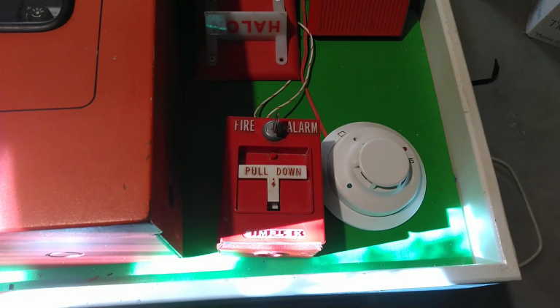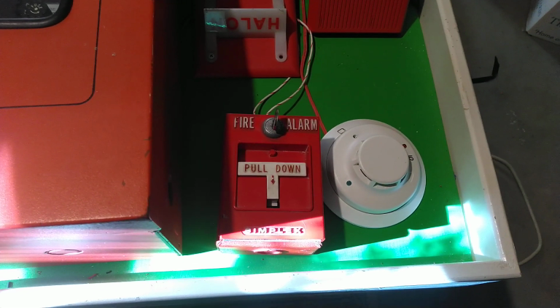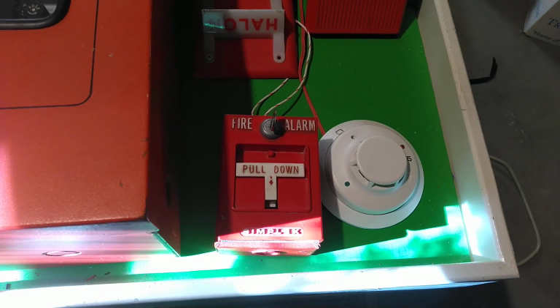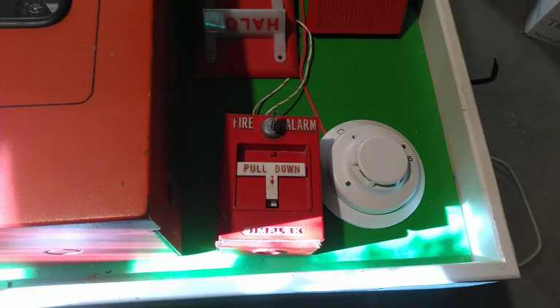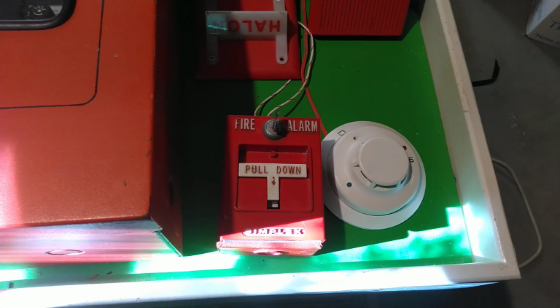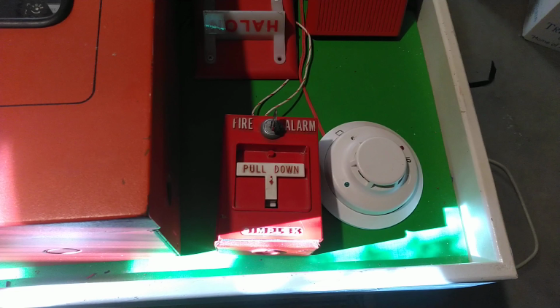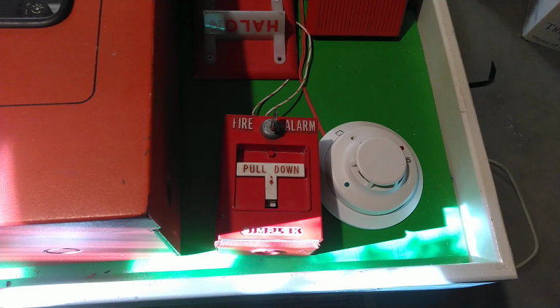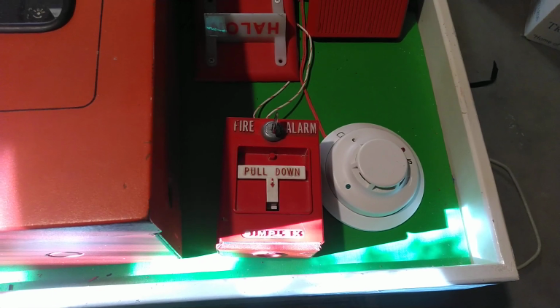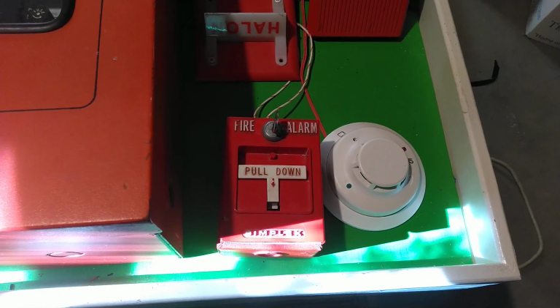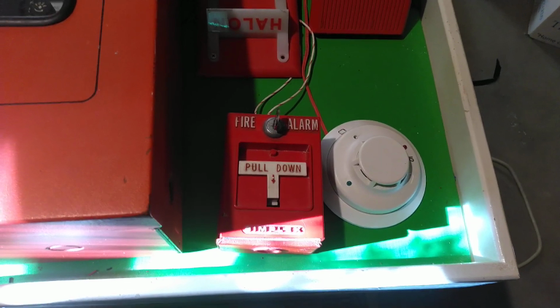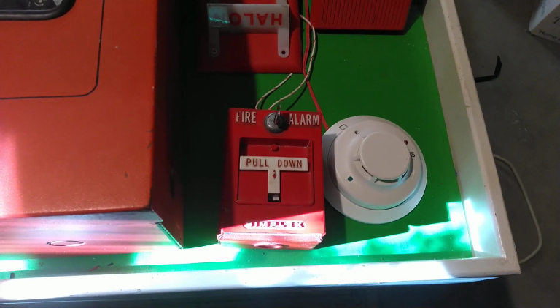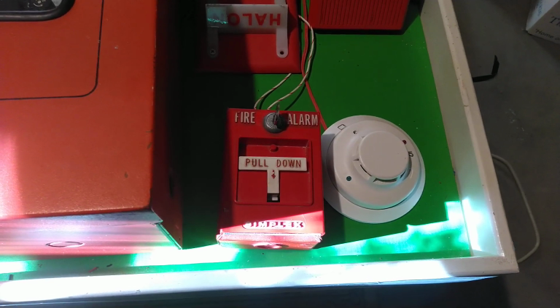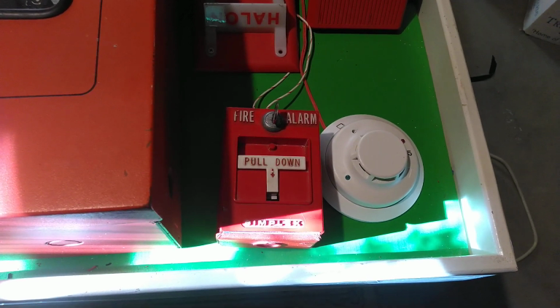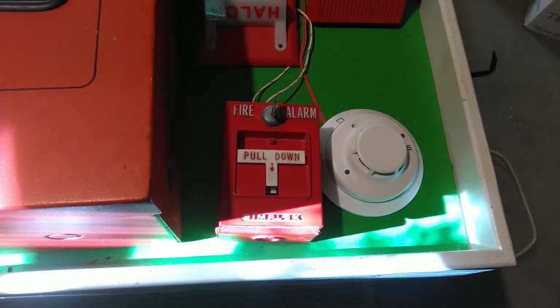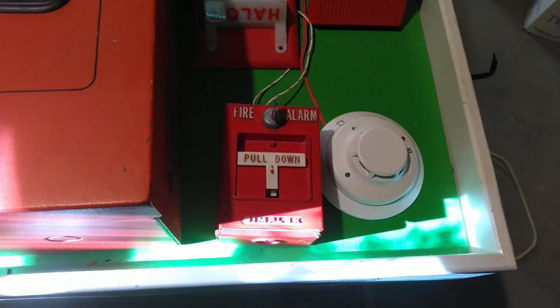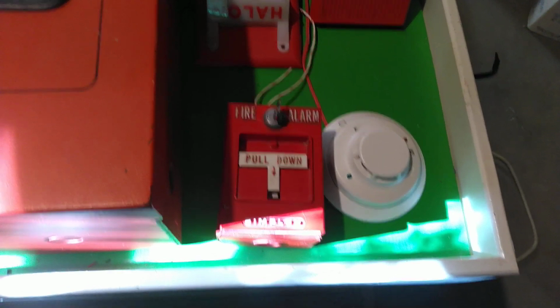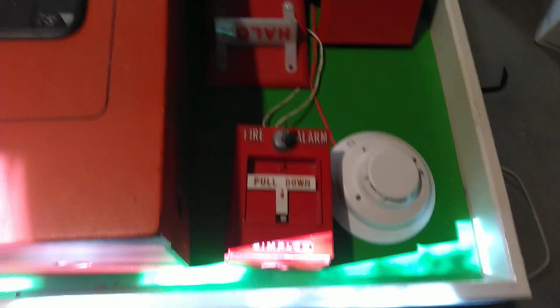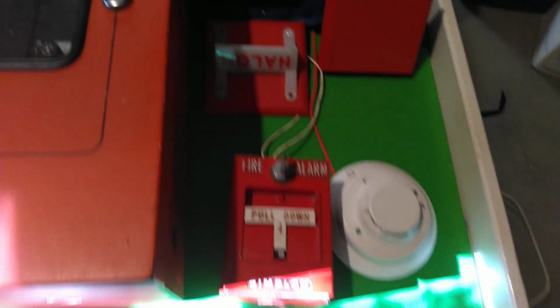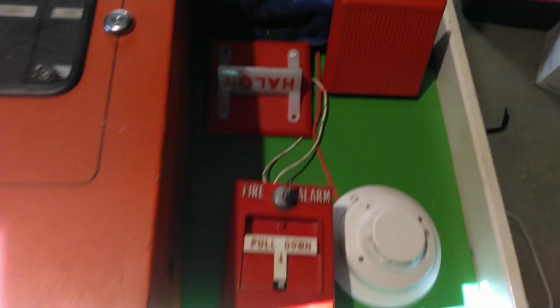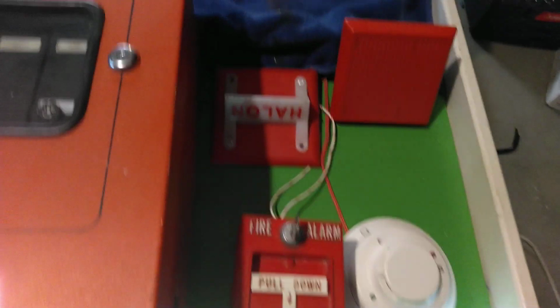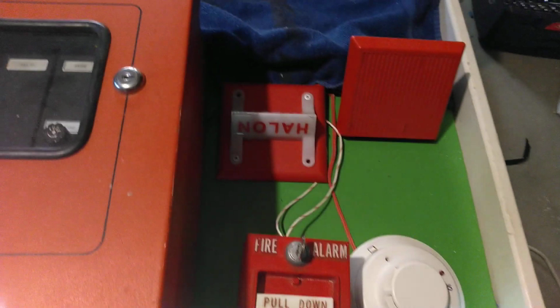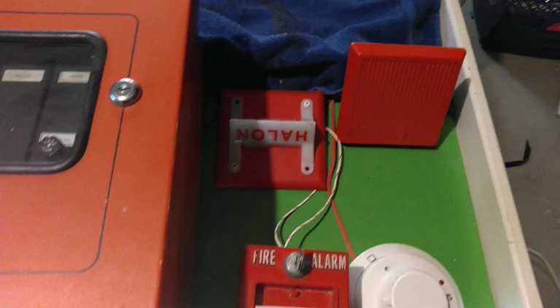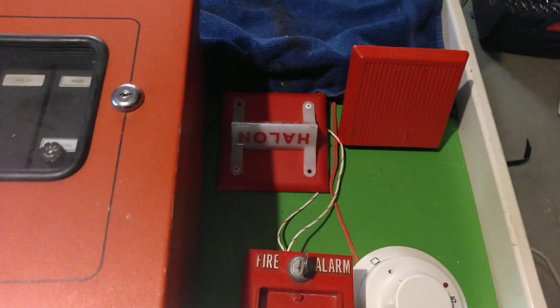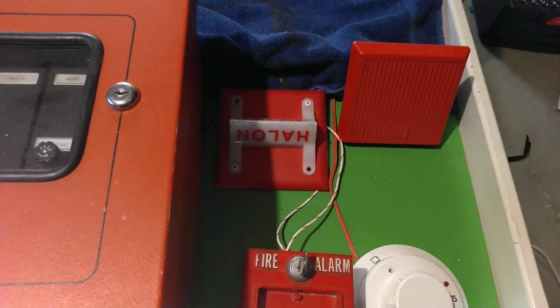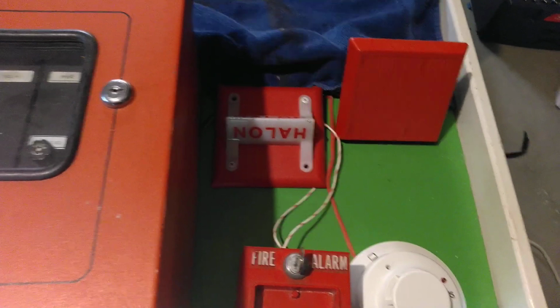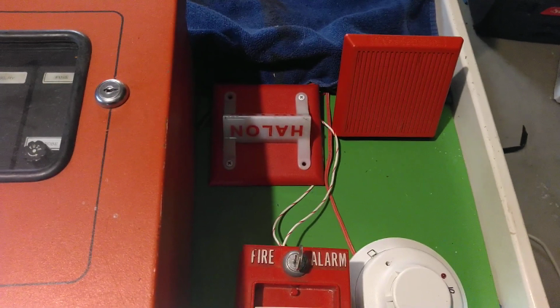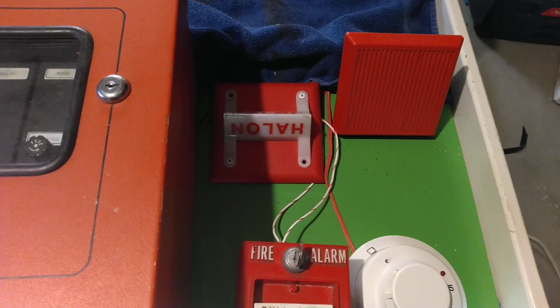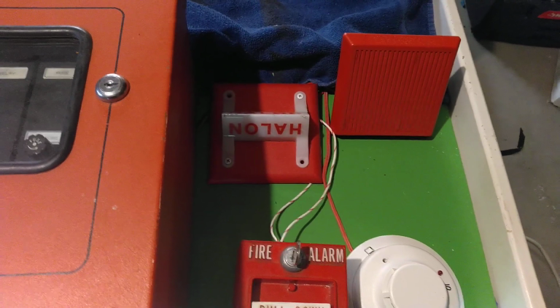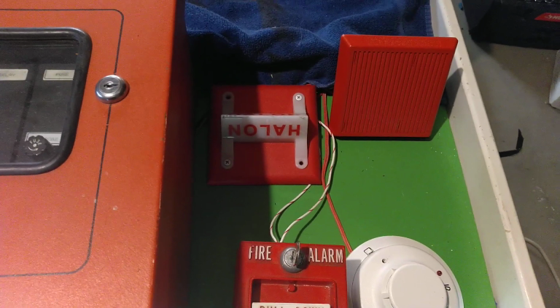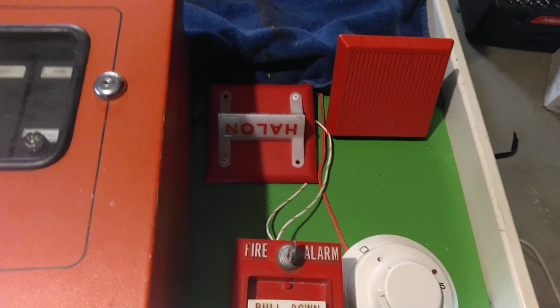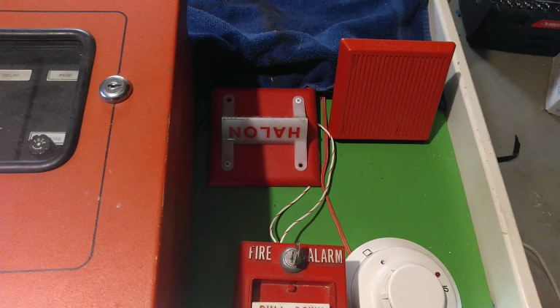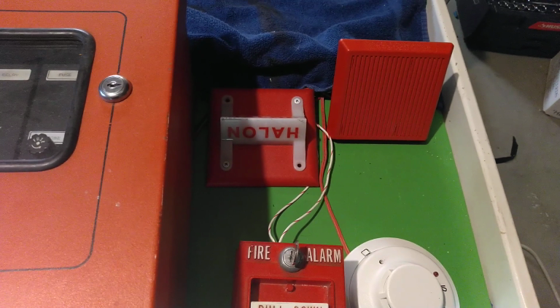Initiating devices remain the same — smoke detector in the pole station. I just changed the notification appliances.